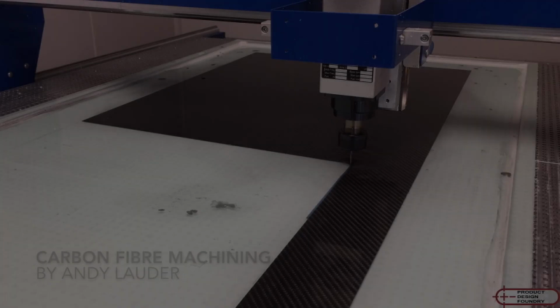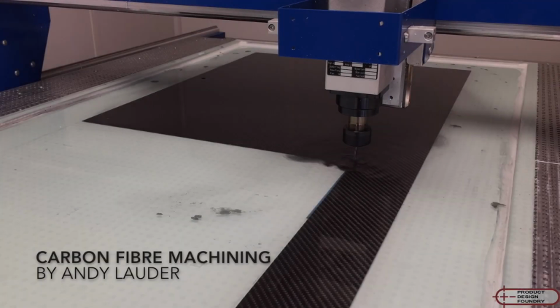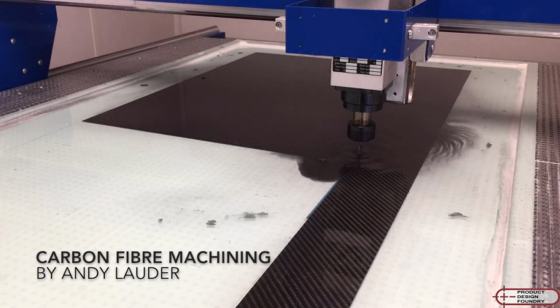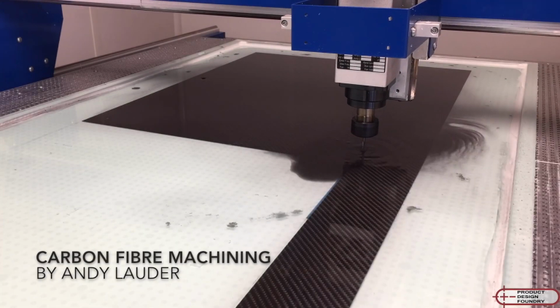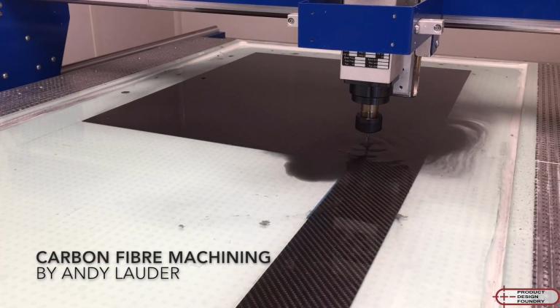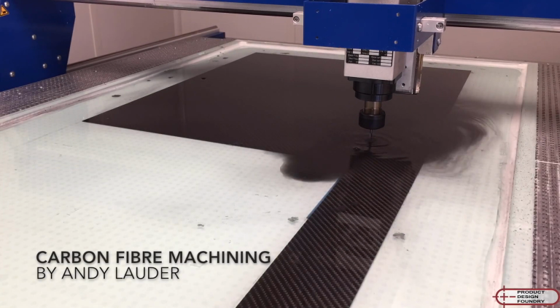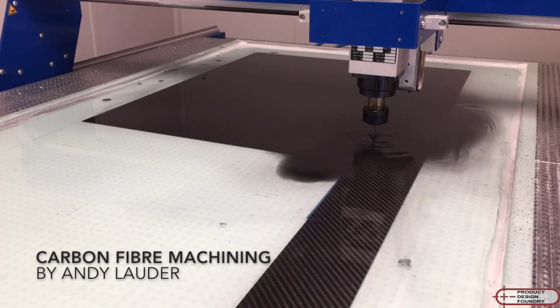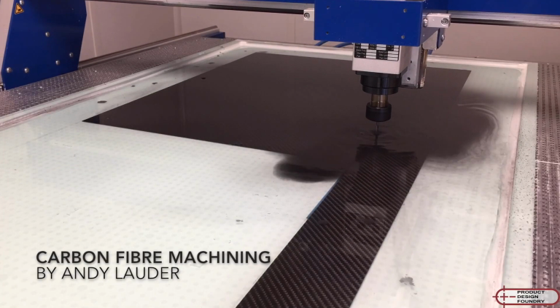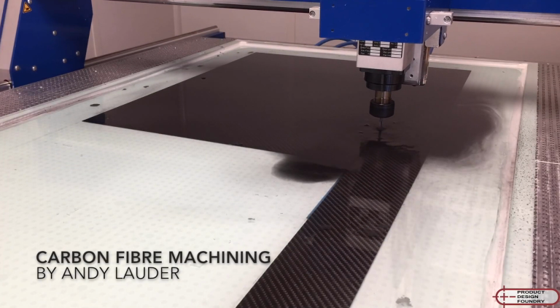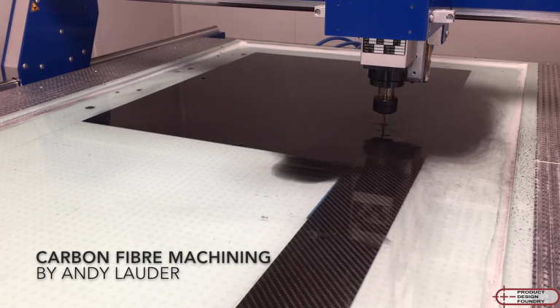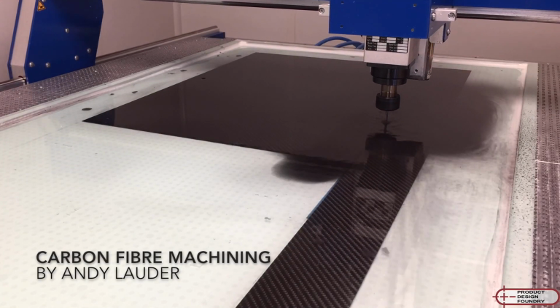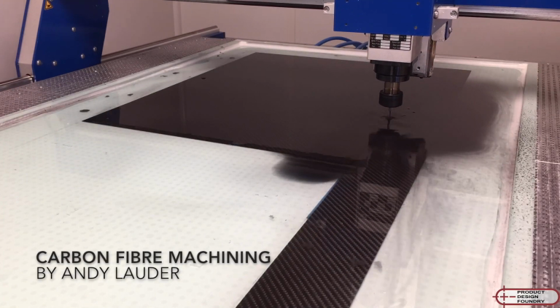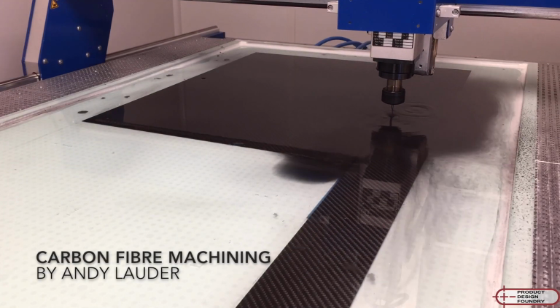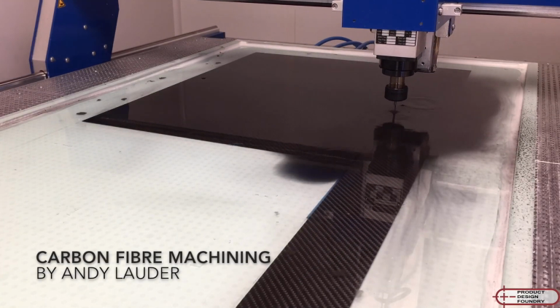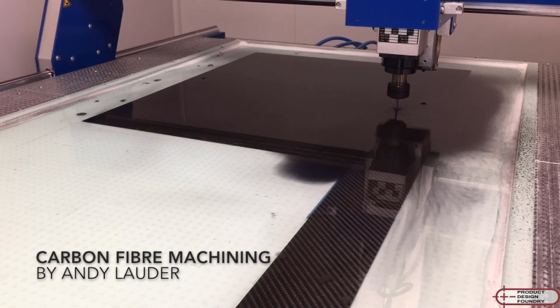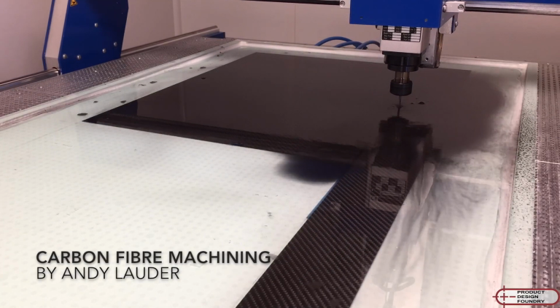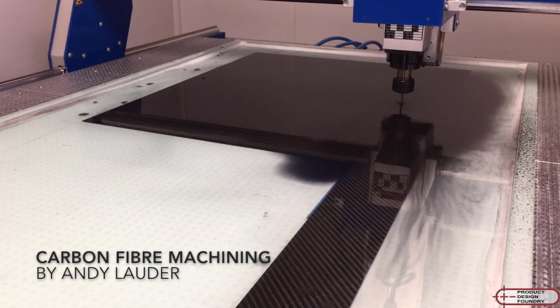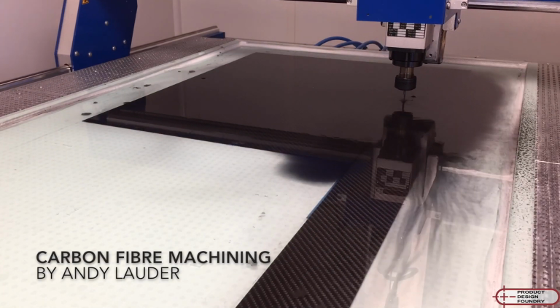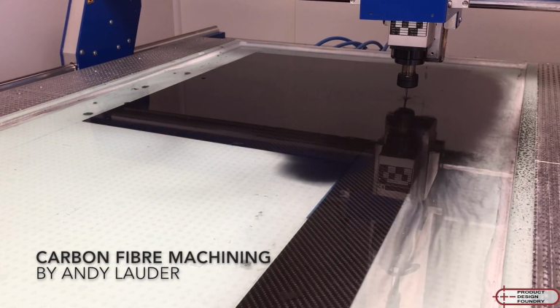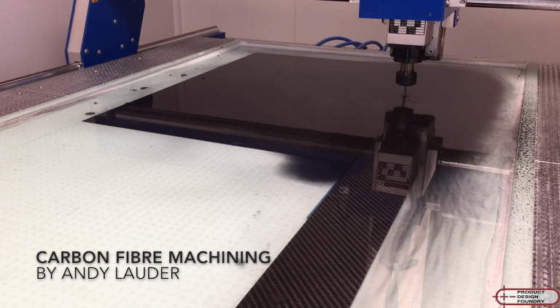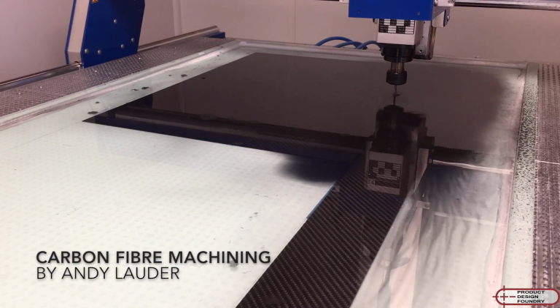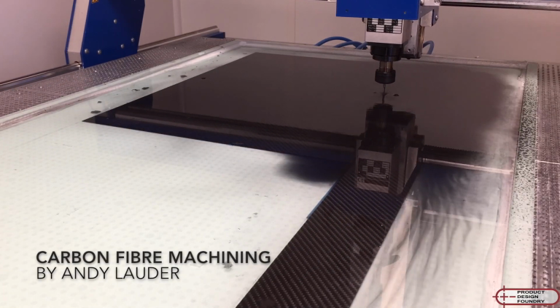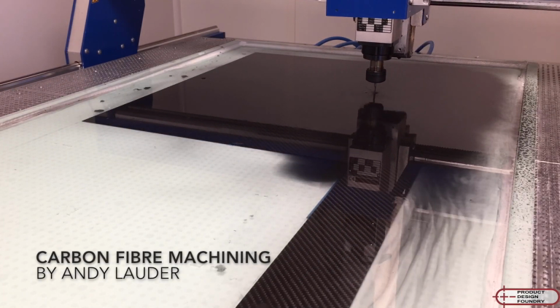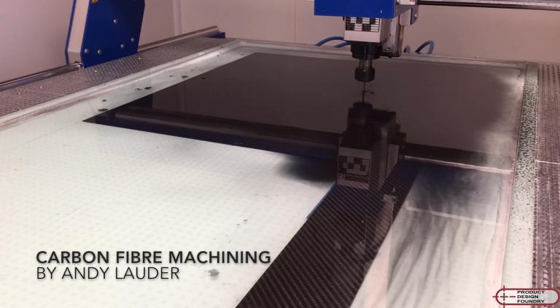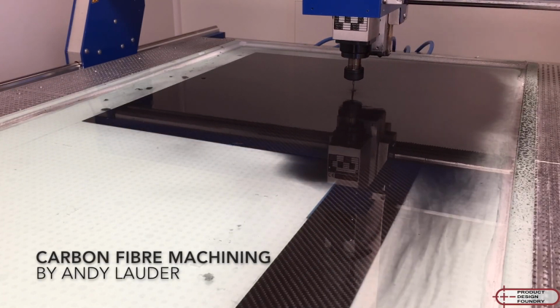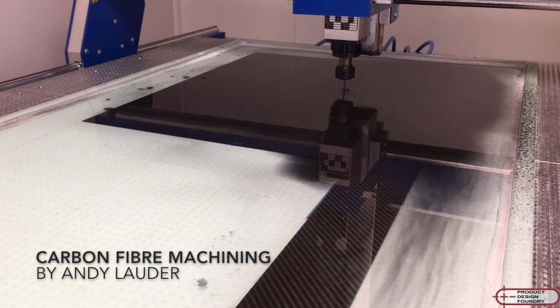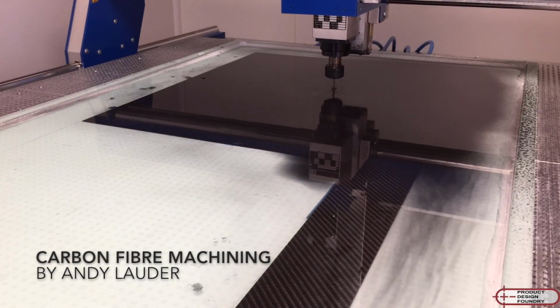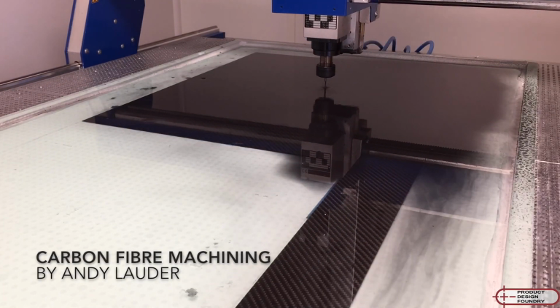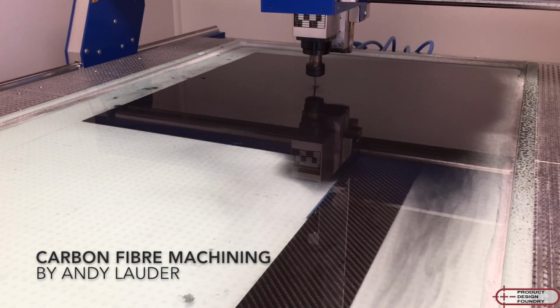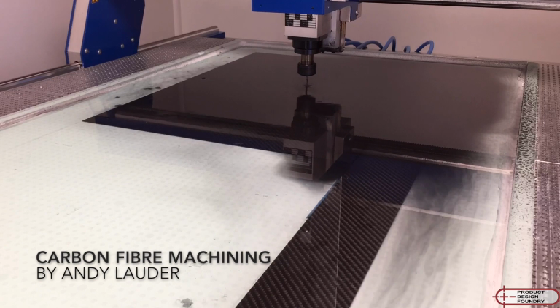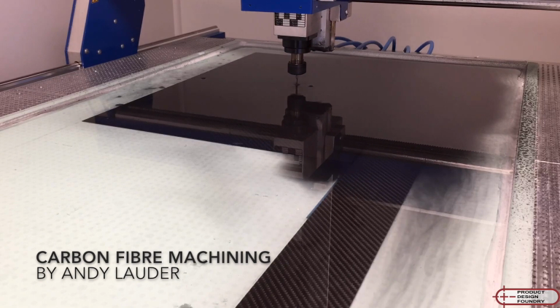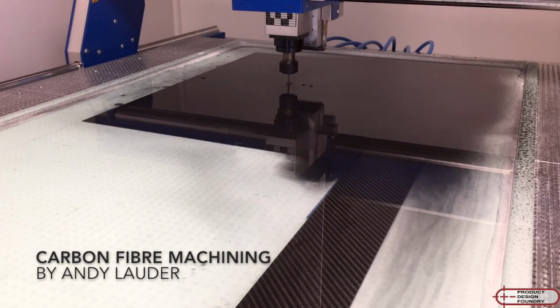Hi everyone, this is my carbon fiber machining setup. I machine it in a water bath.